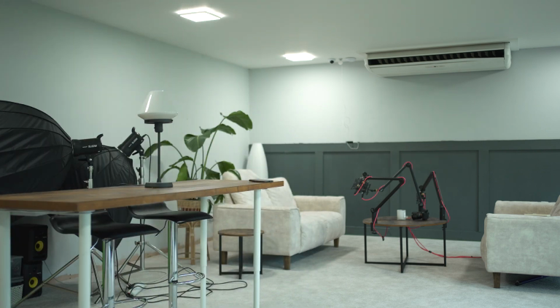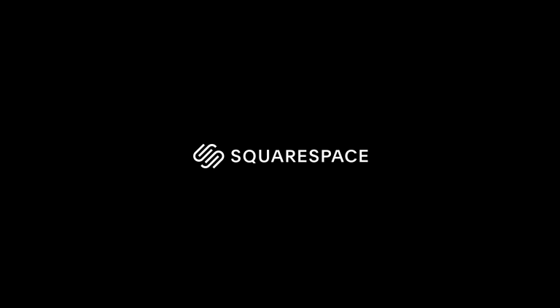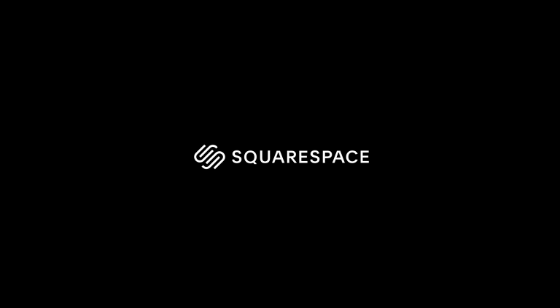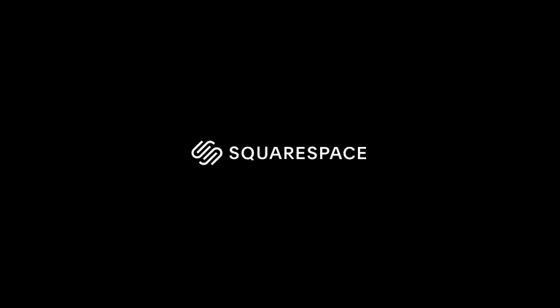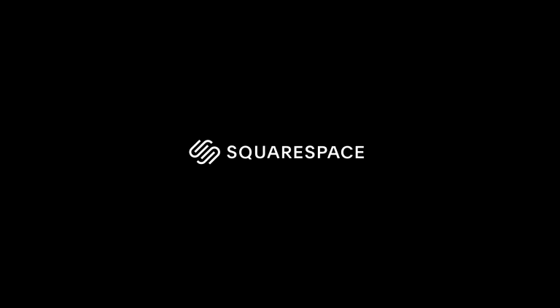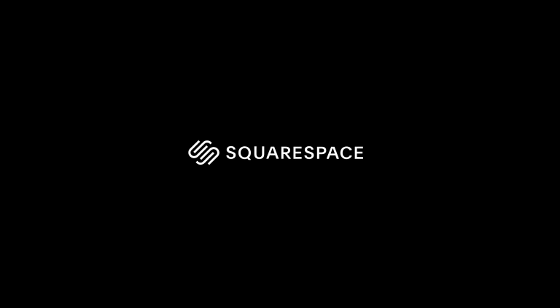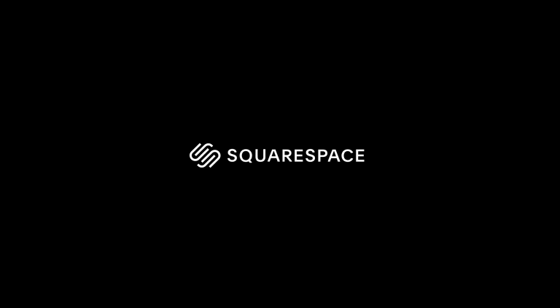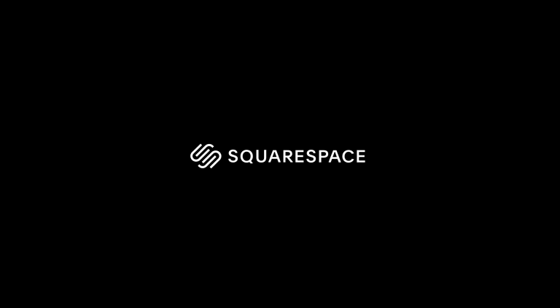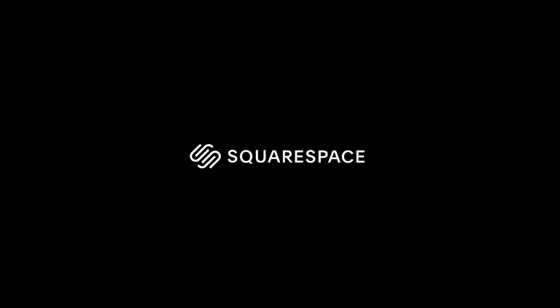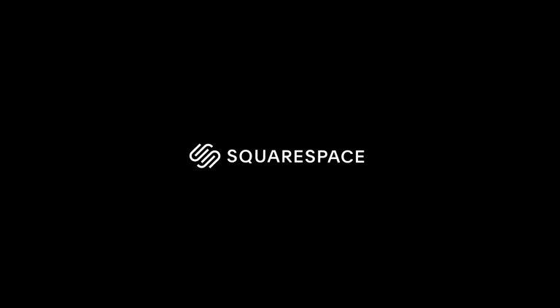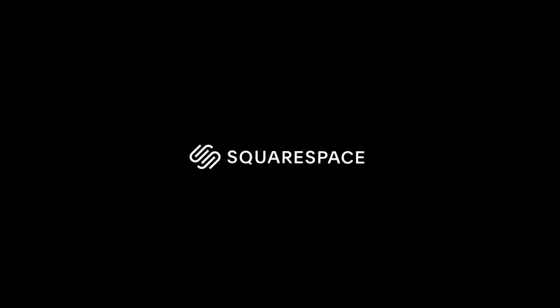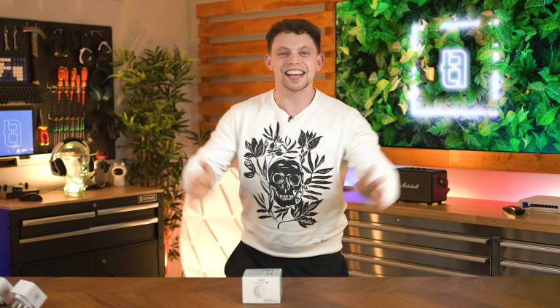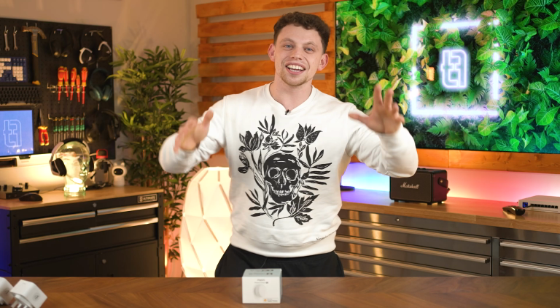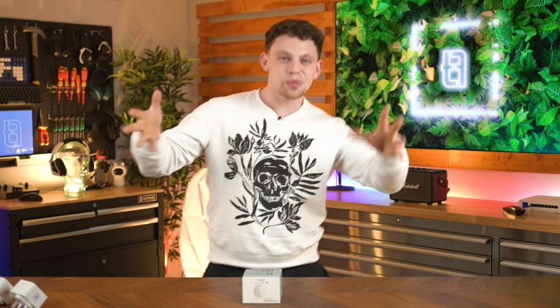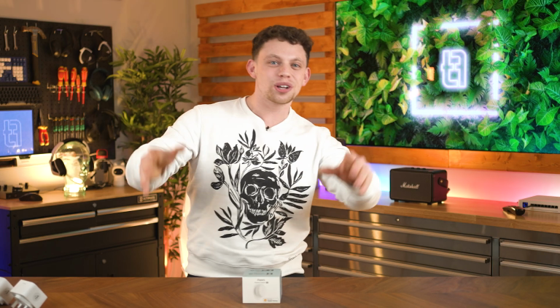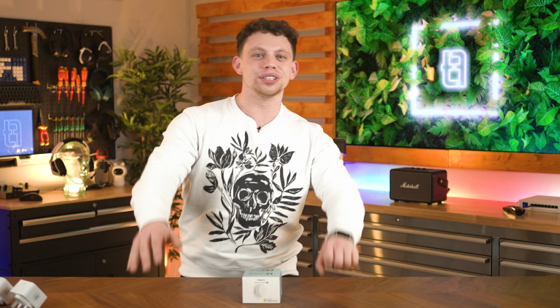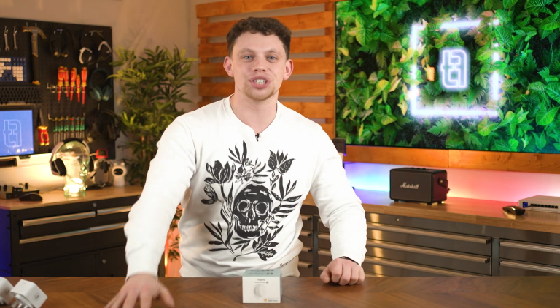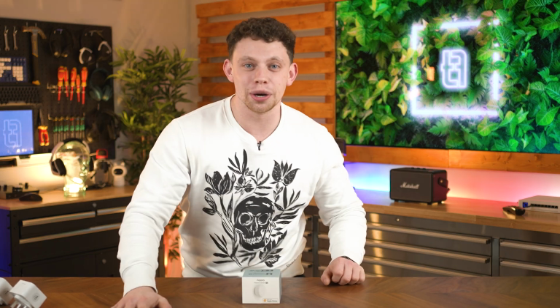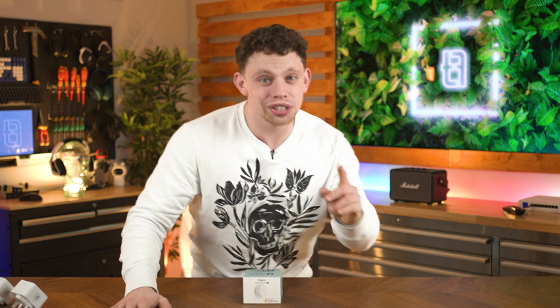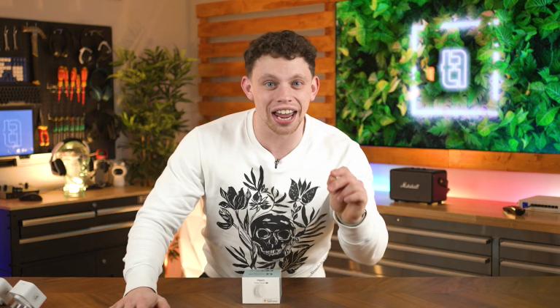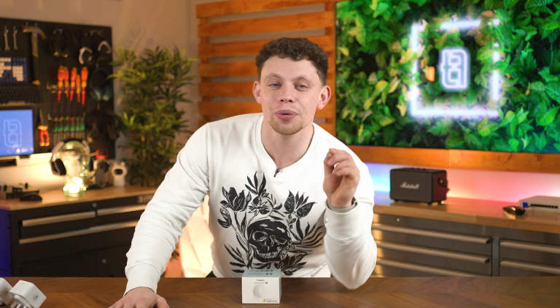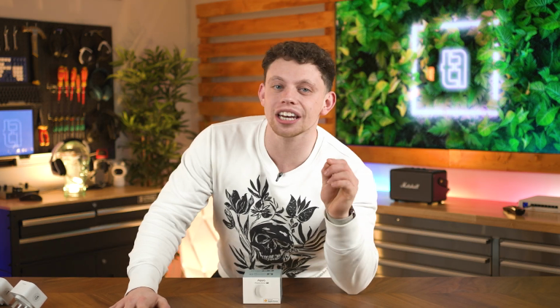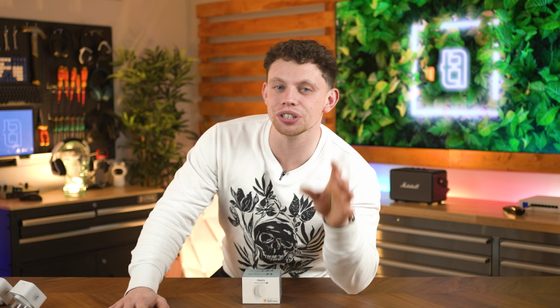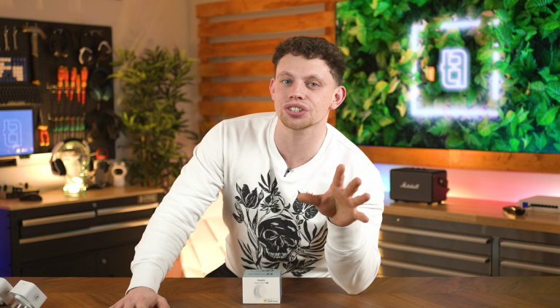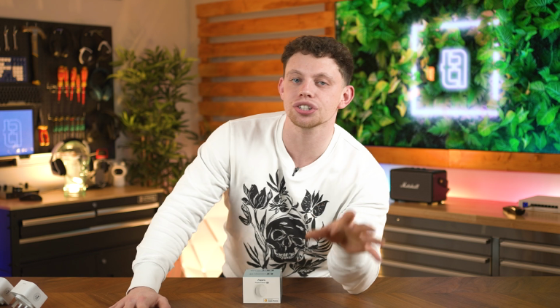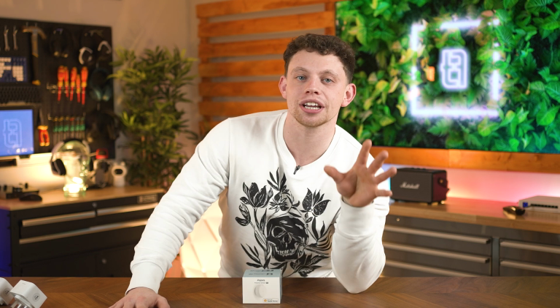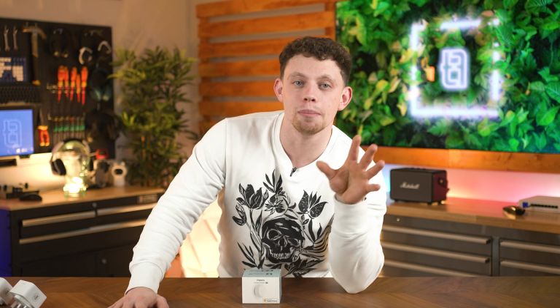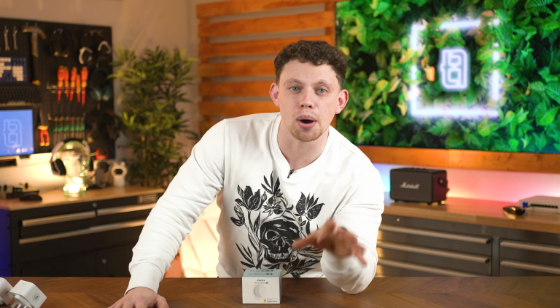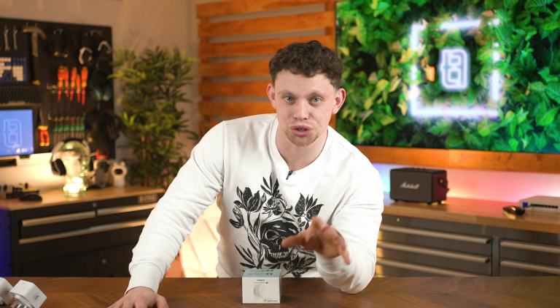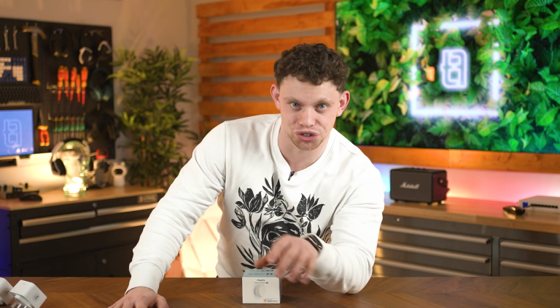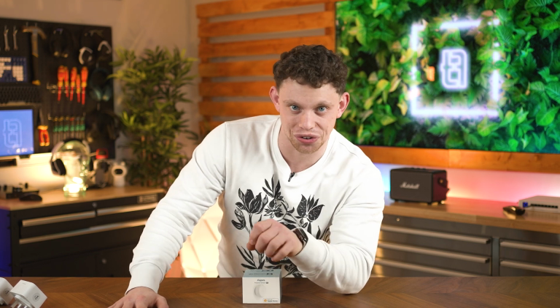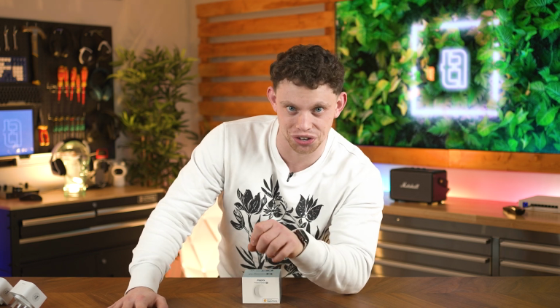Shout out to Squarespace for sponsoring the video. Hey guys, welcome to the show. Today we're going to be discussing motion sensors.